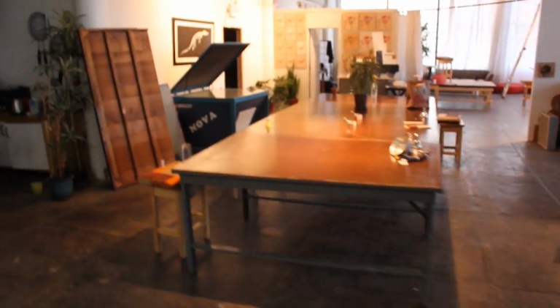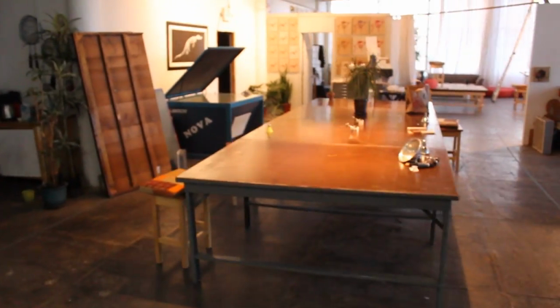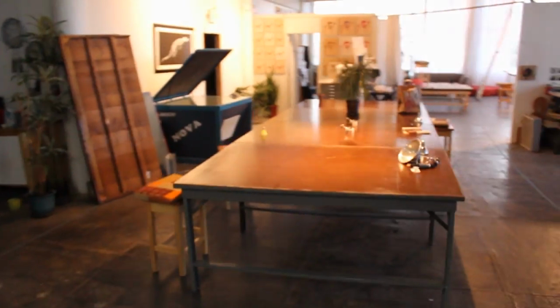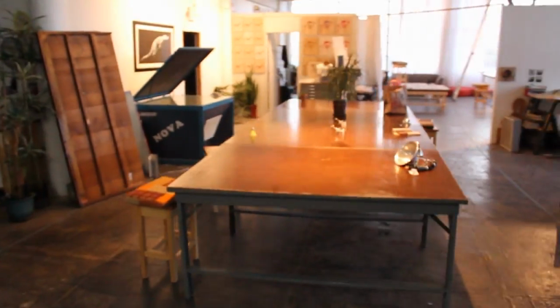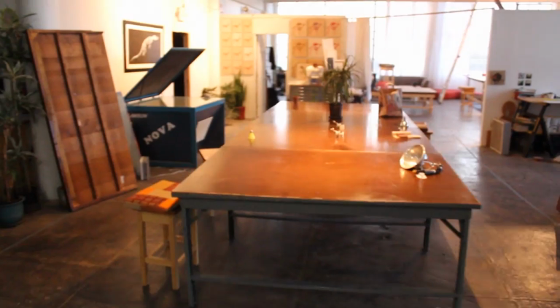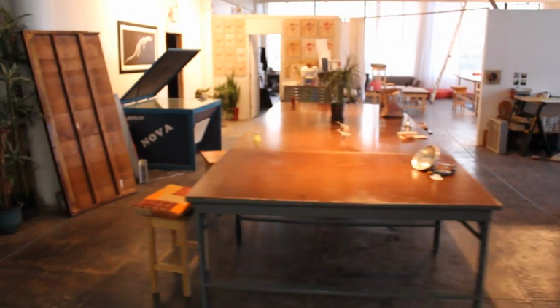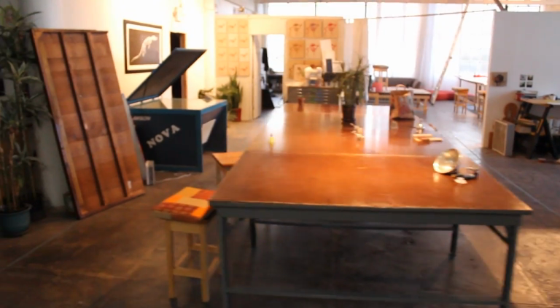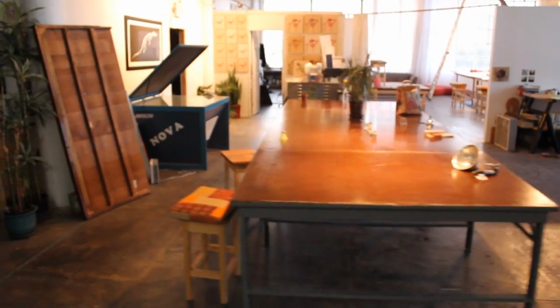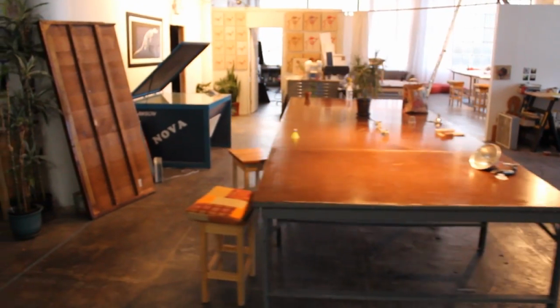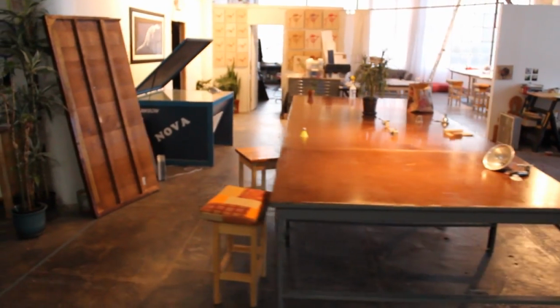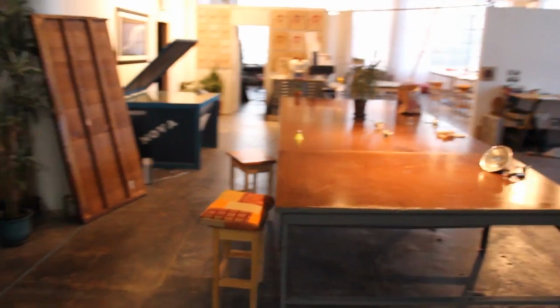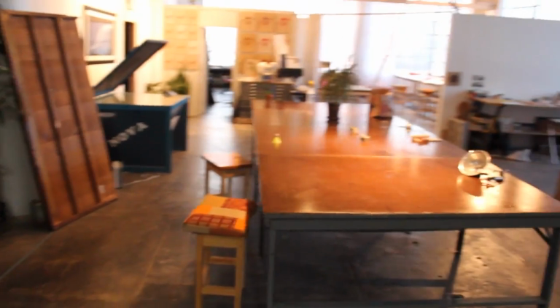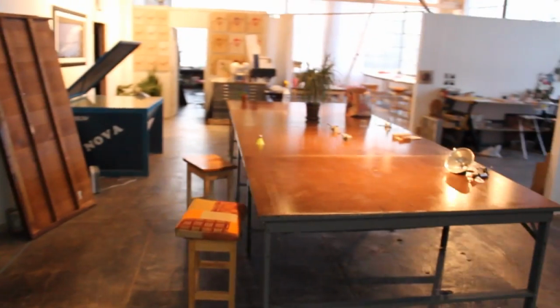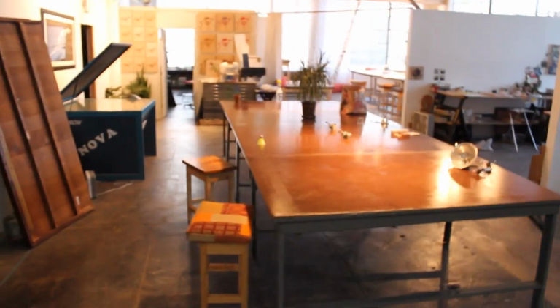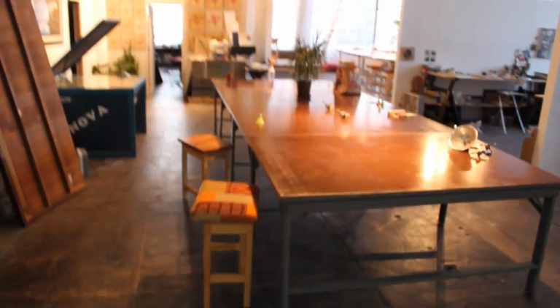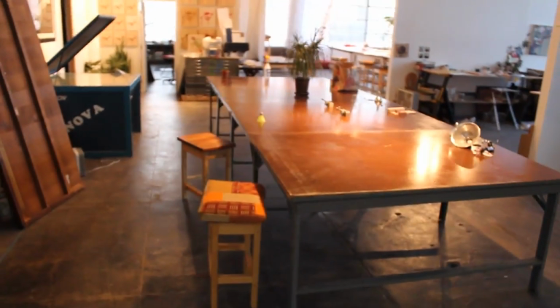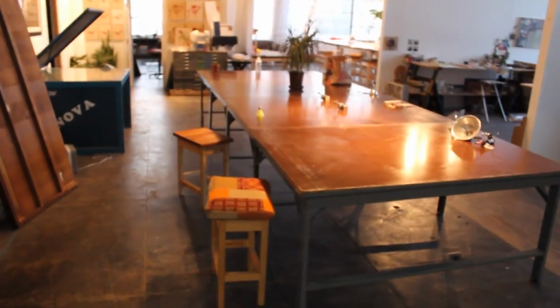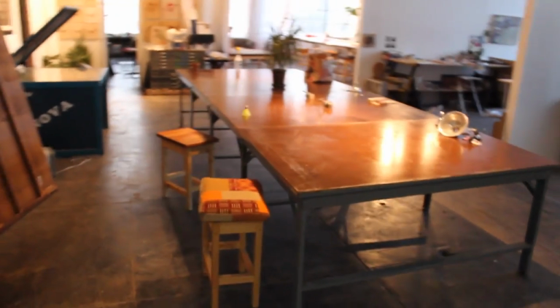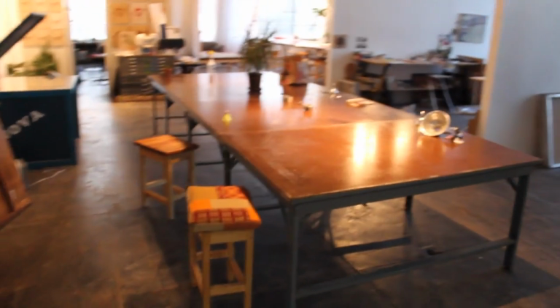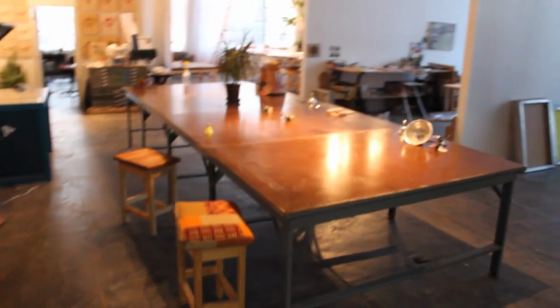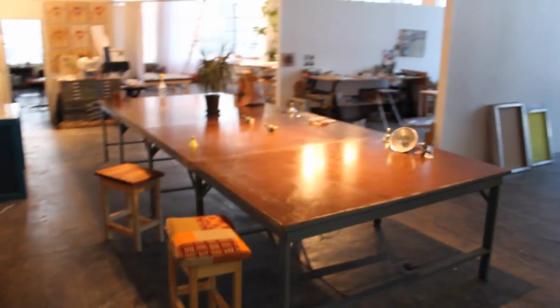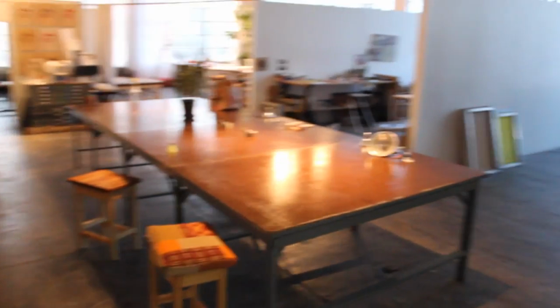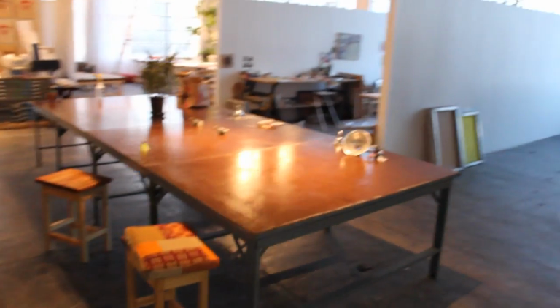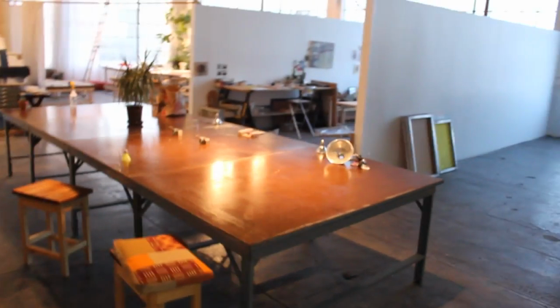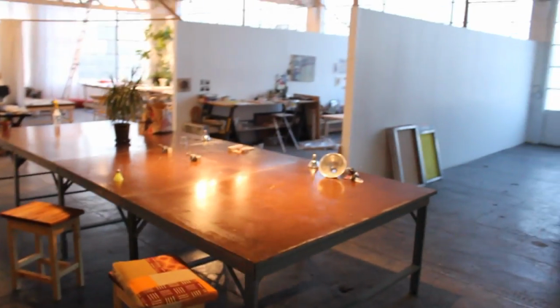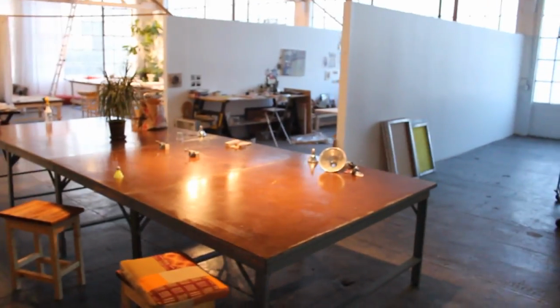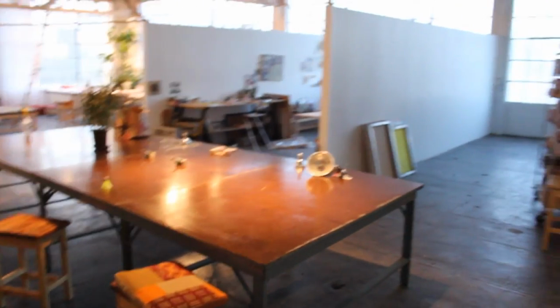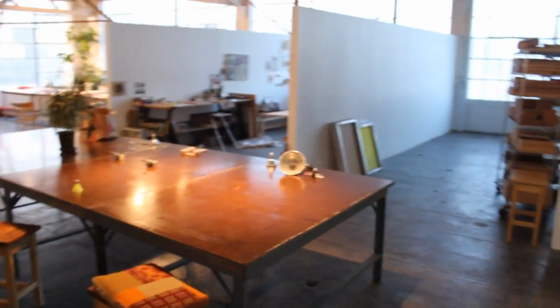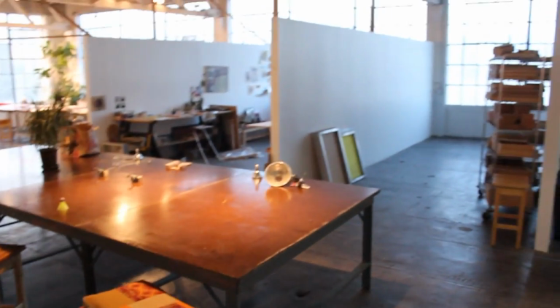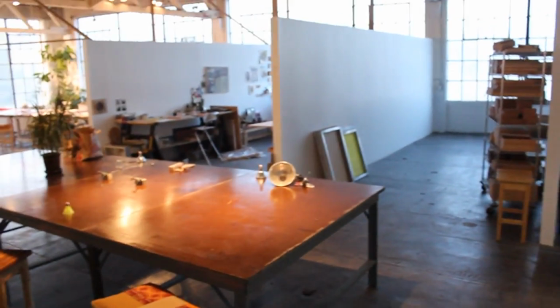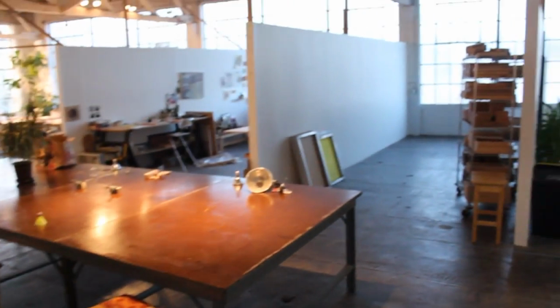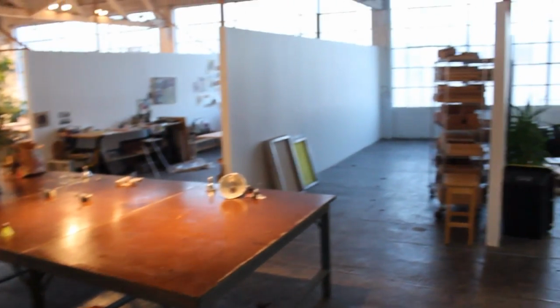We have a giant table, six by sixteen feet. Bunch of studios.